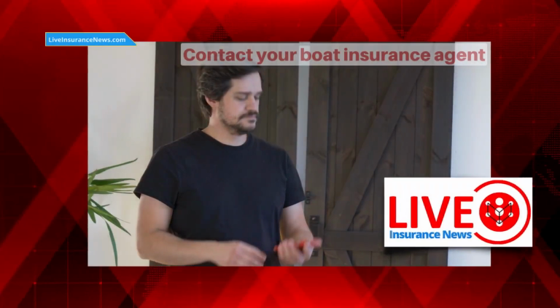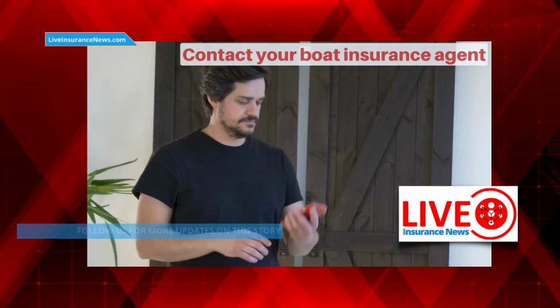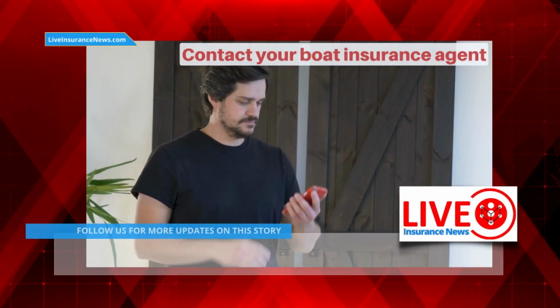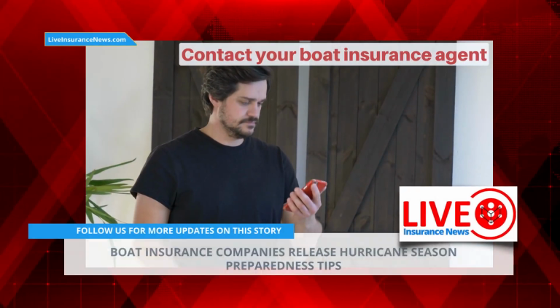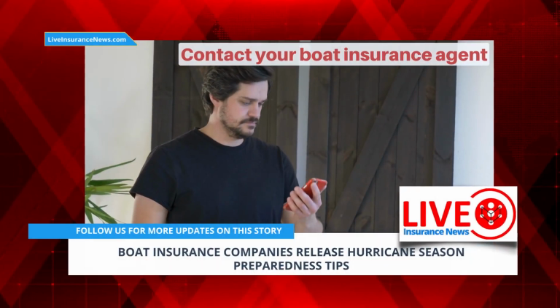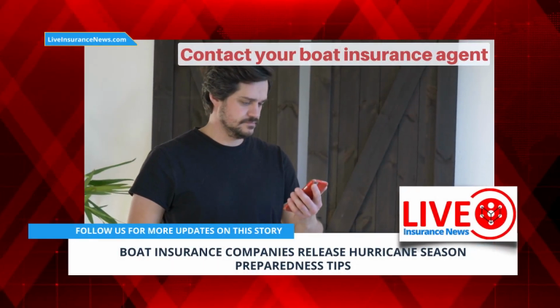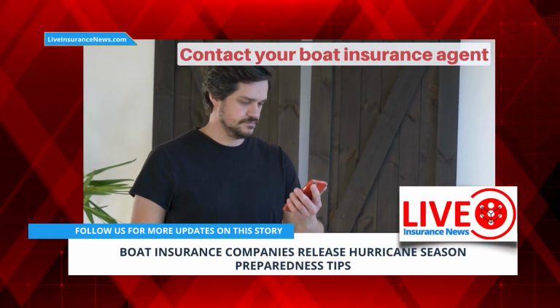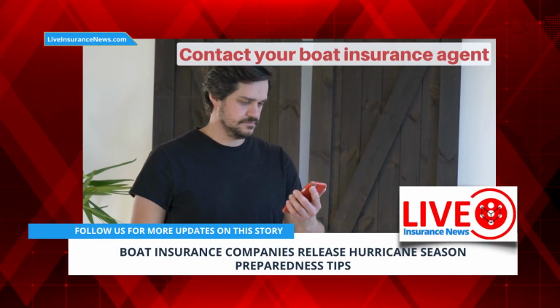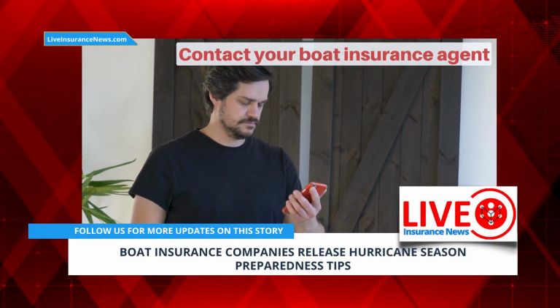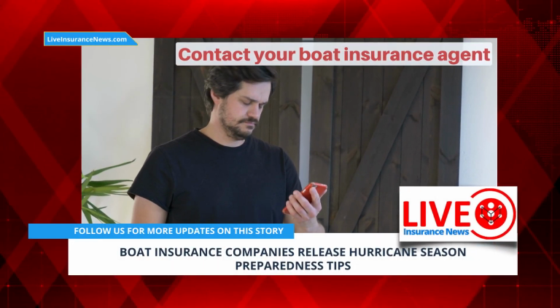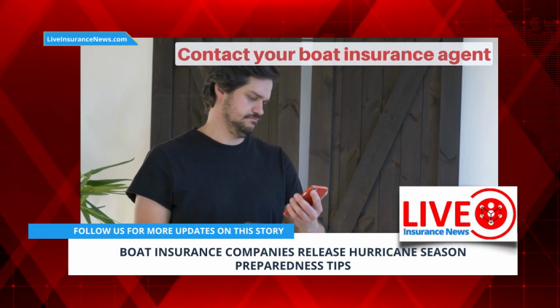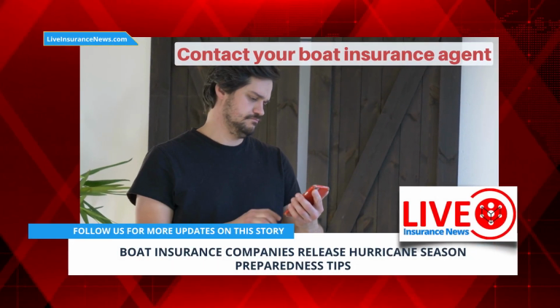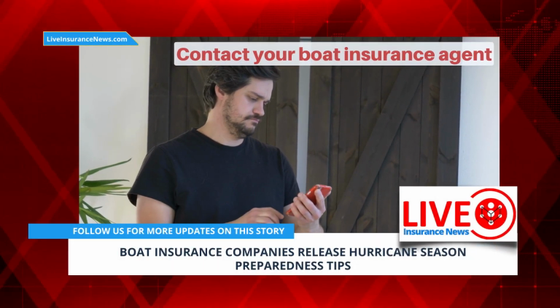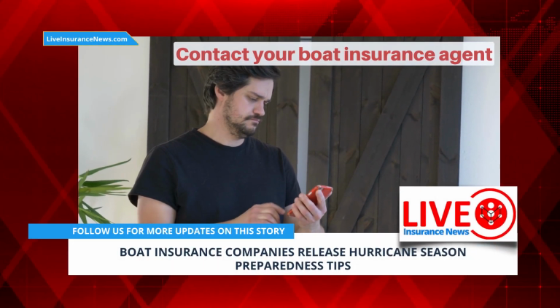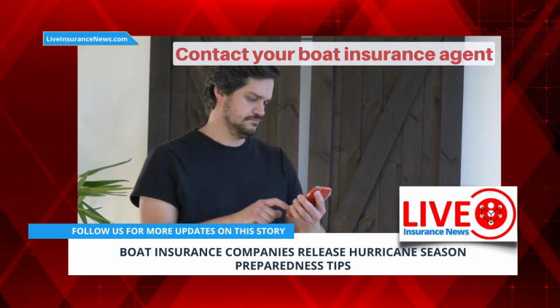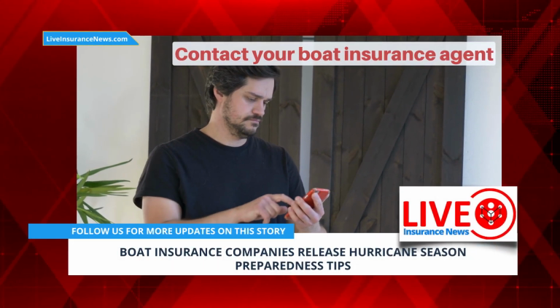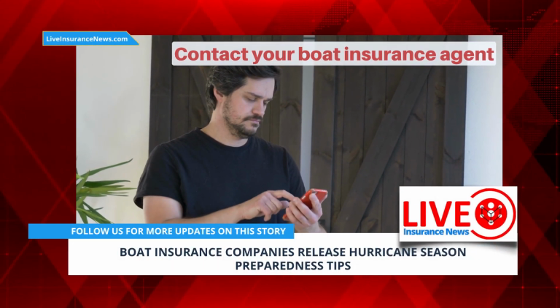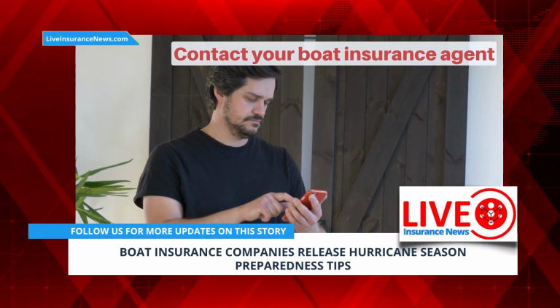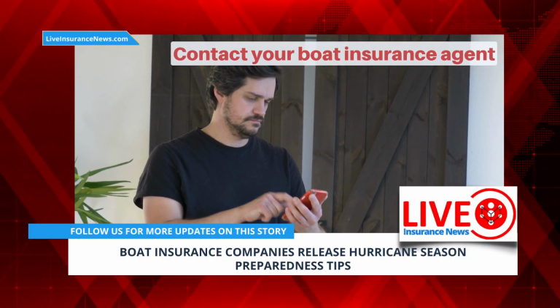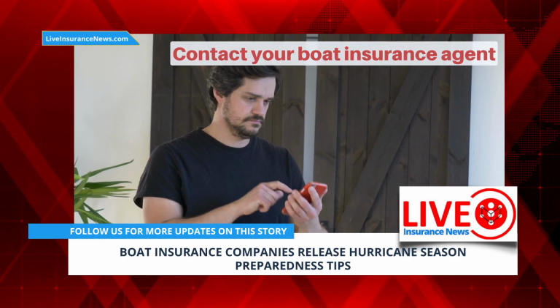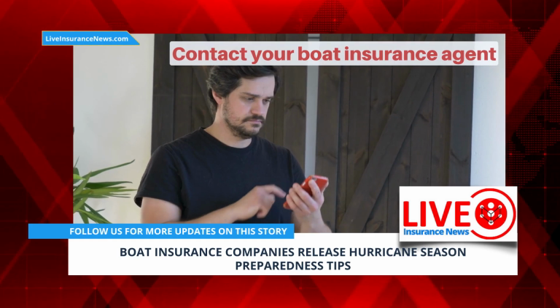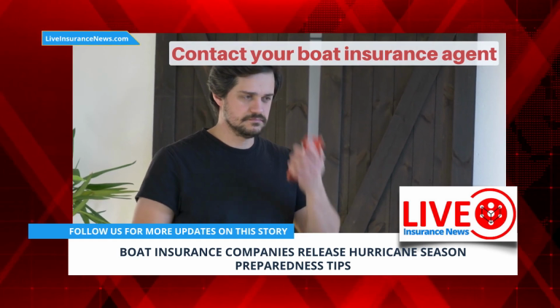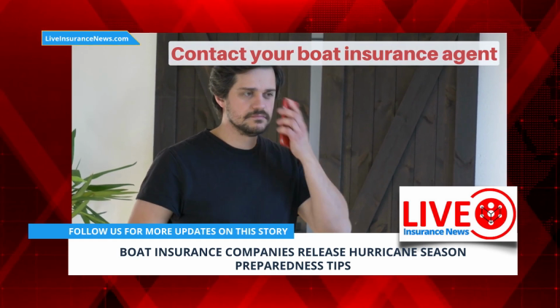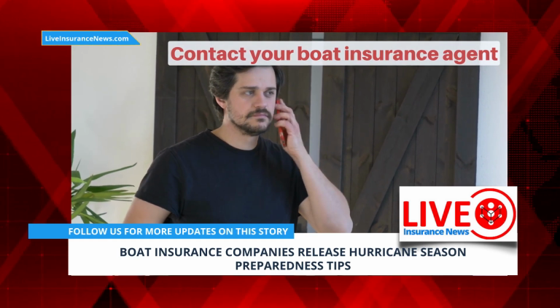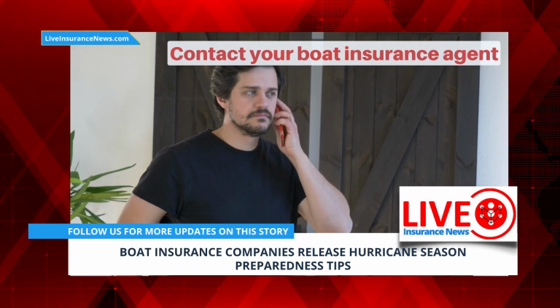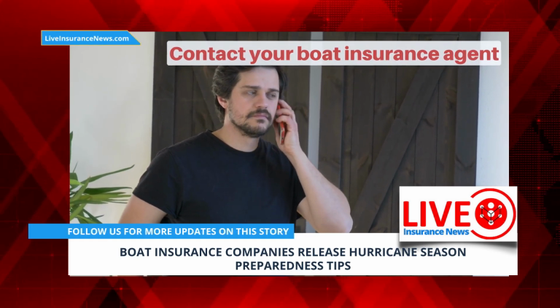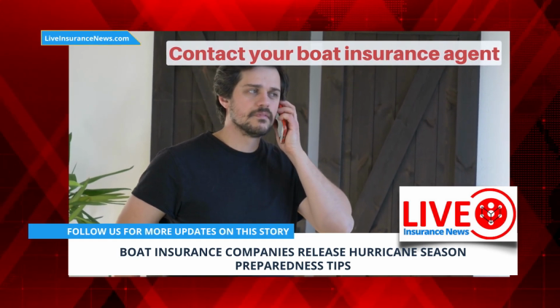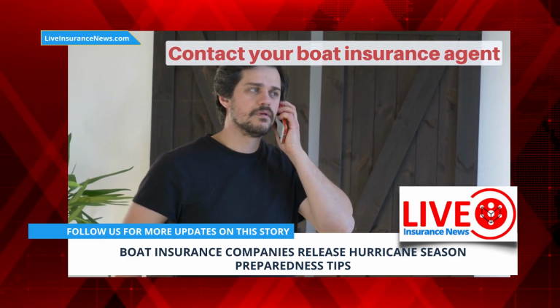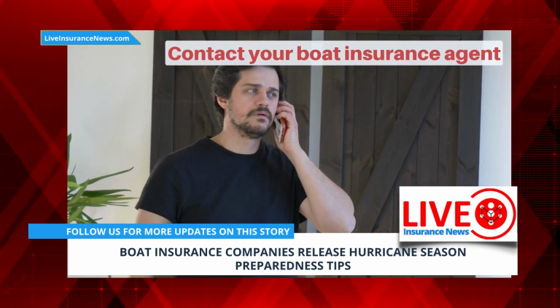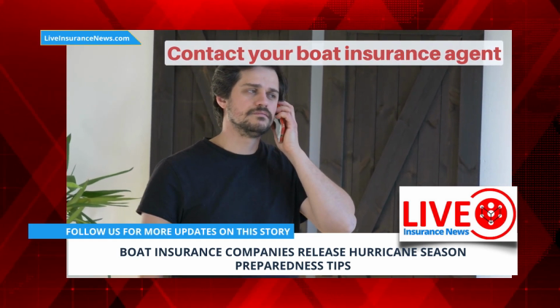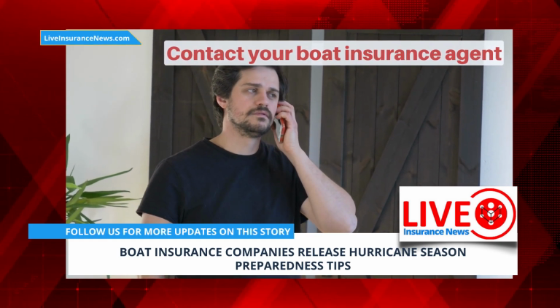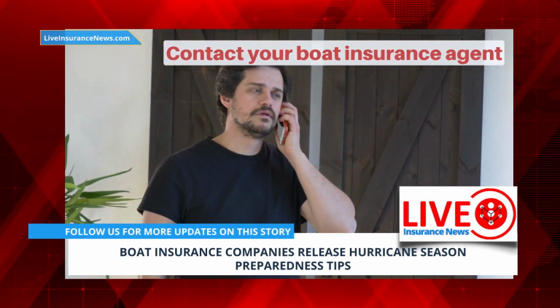Contact your boat insurance agent. If you have any questions or are uncertain about your coverage, talk to an experienced agent.